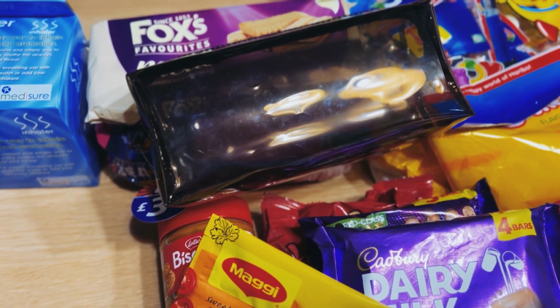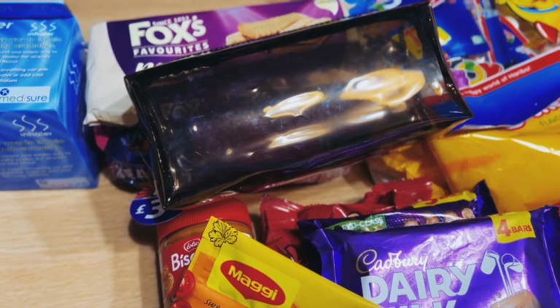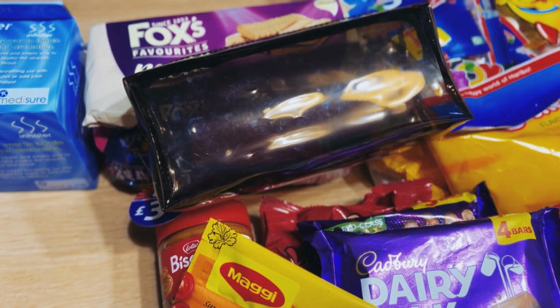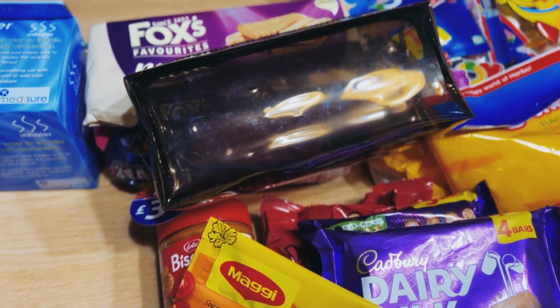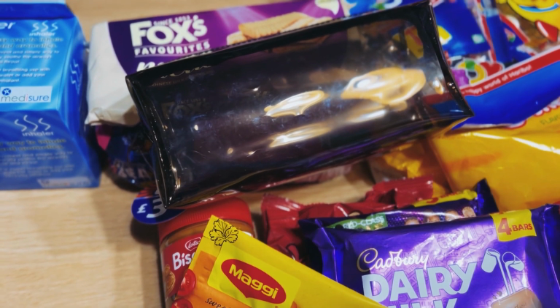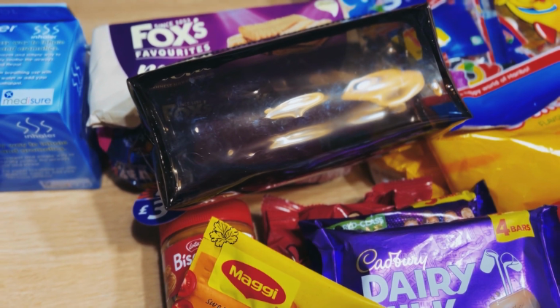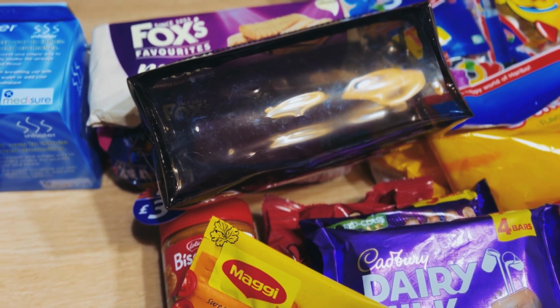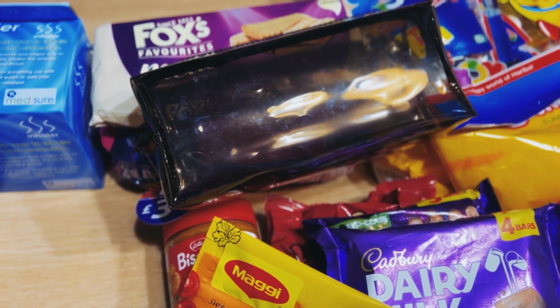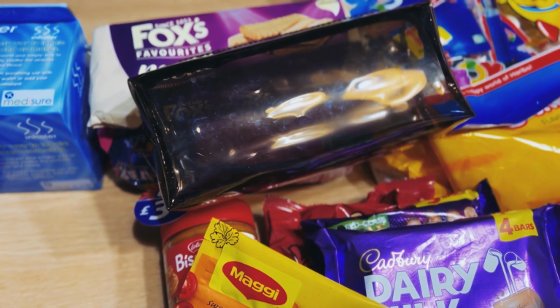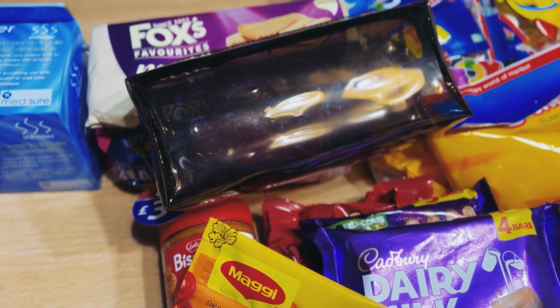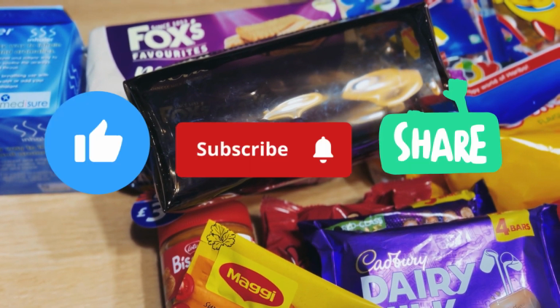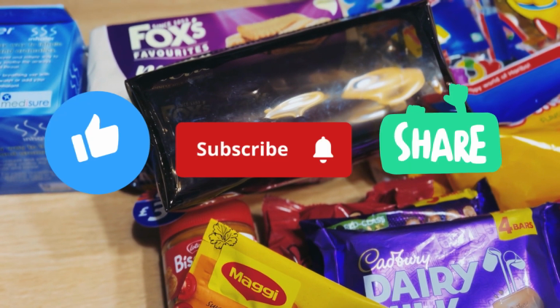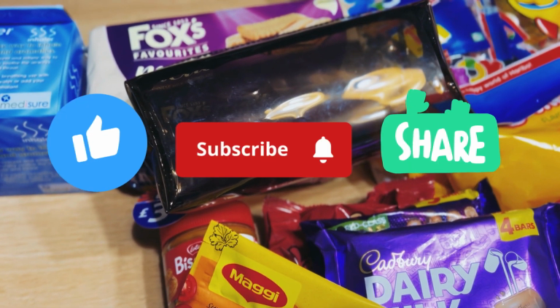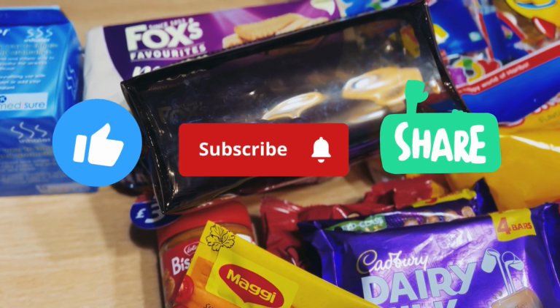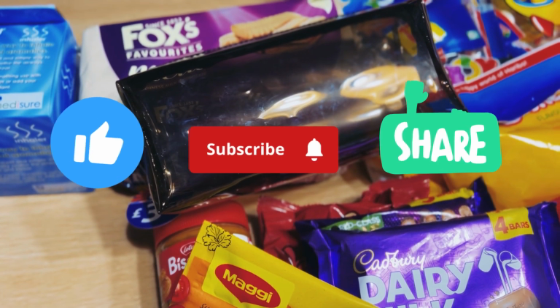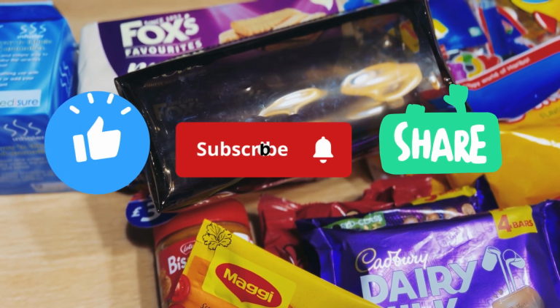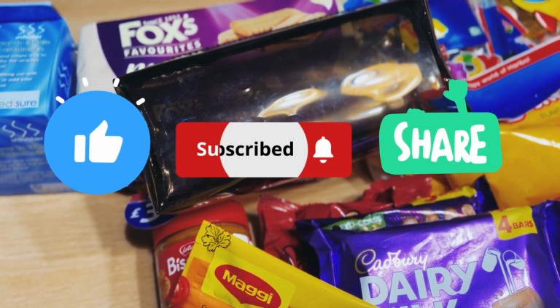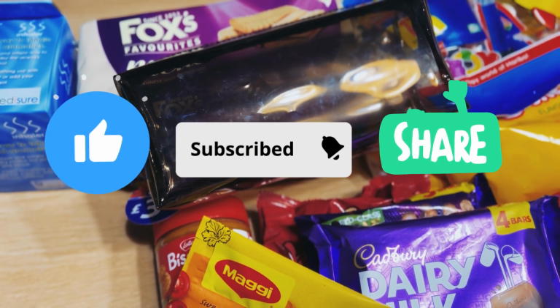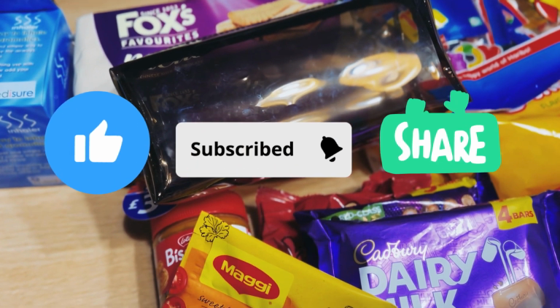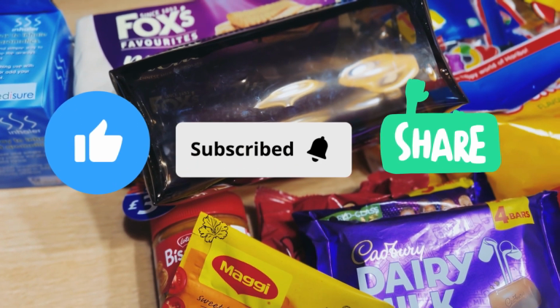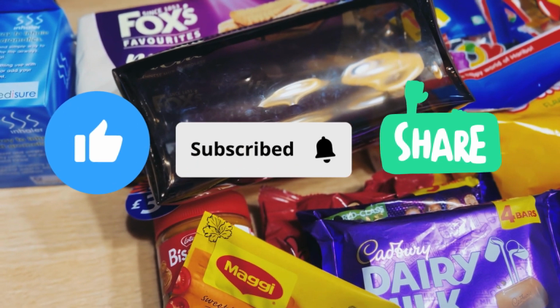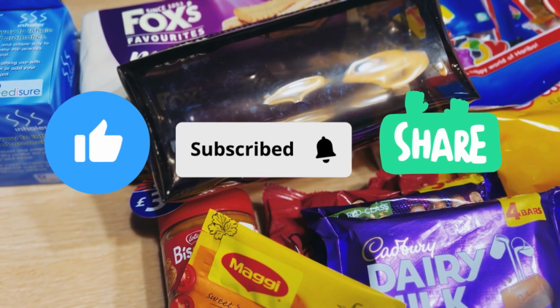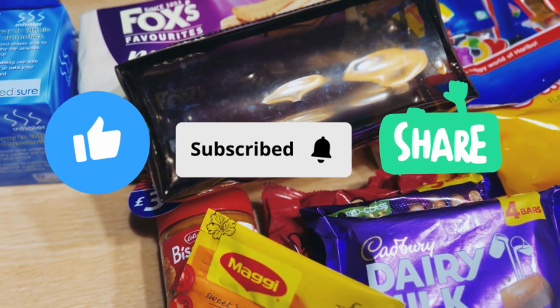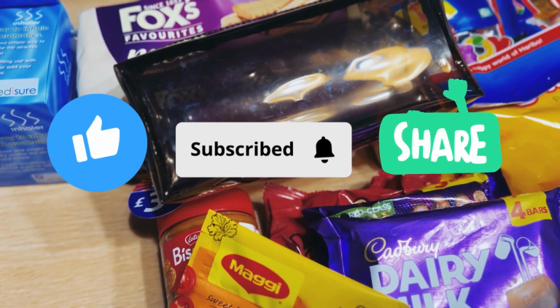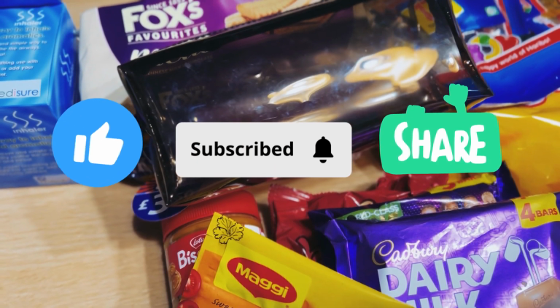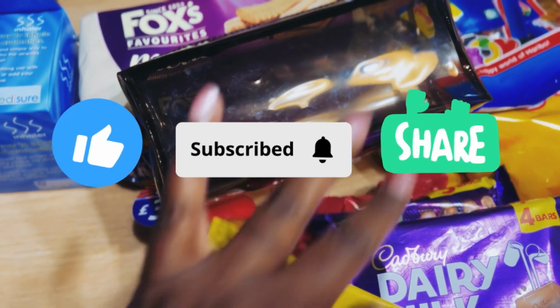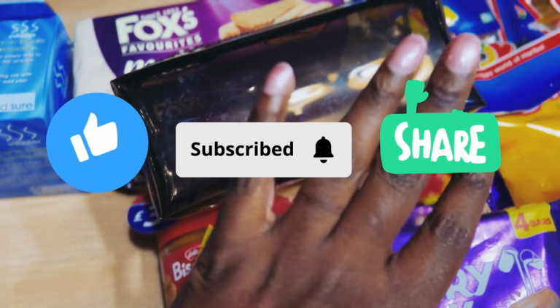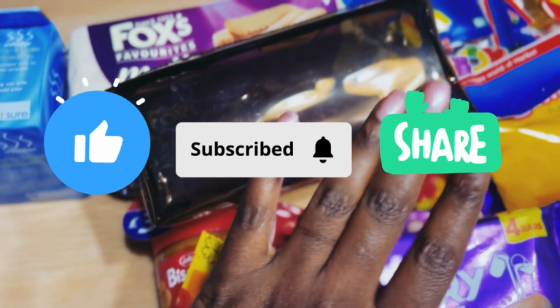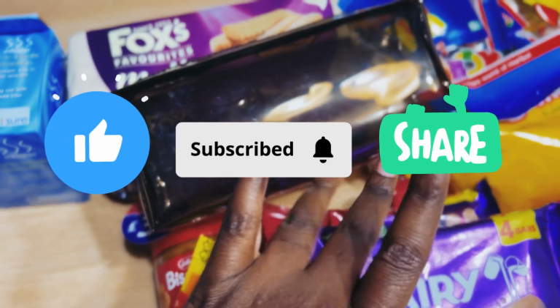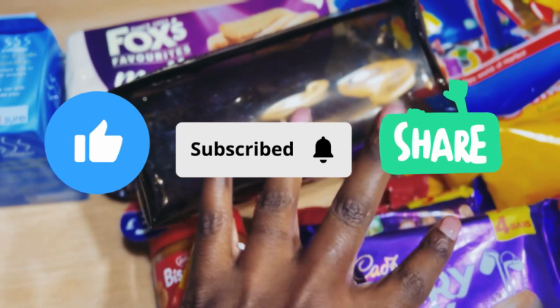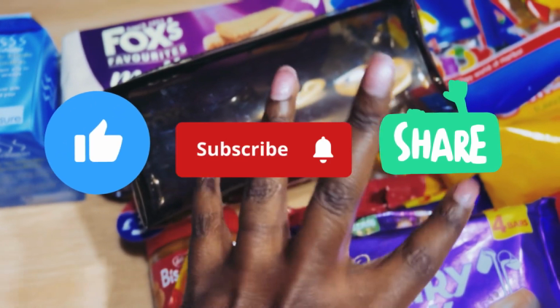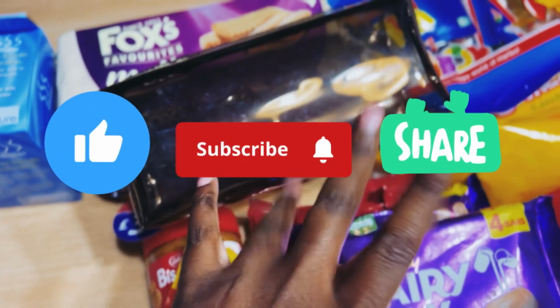So yeah guys, that's what we got from Home Bargains. Thank you so much for watching — don't forget to like, subscribe and share. Bye bye!